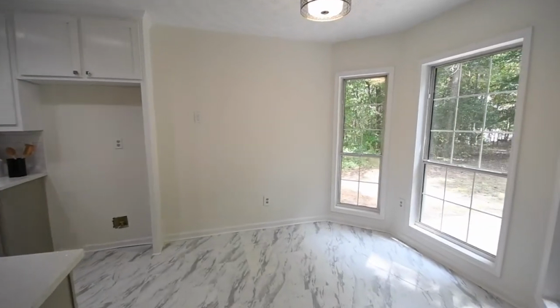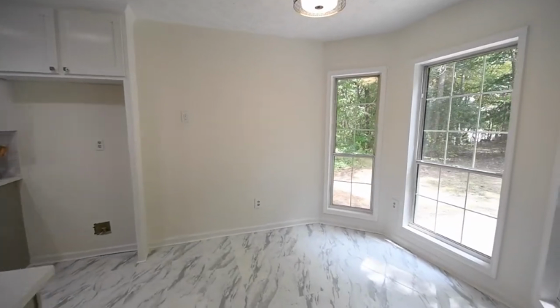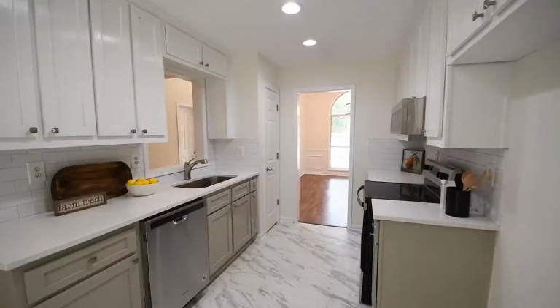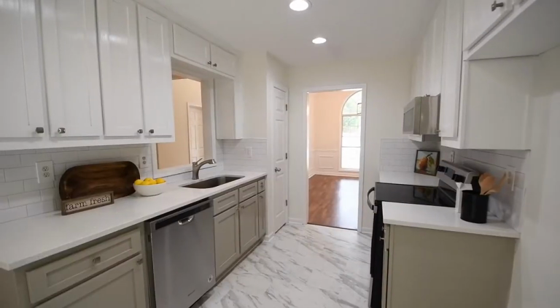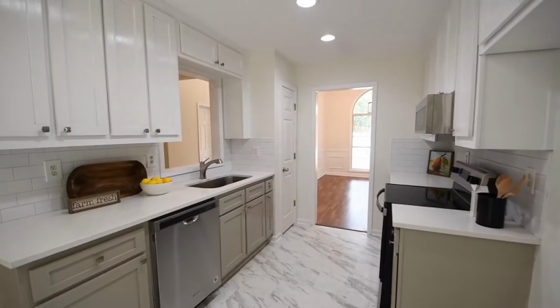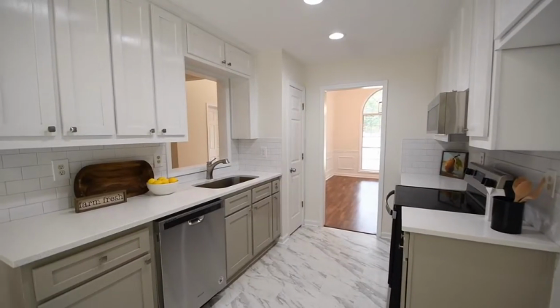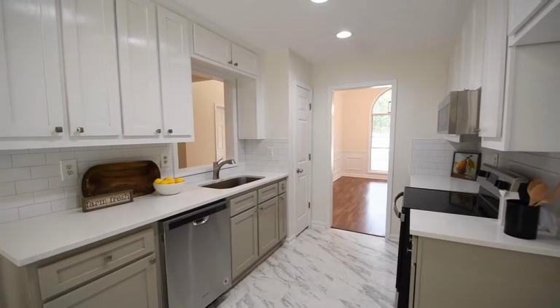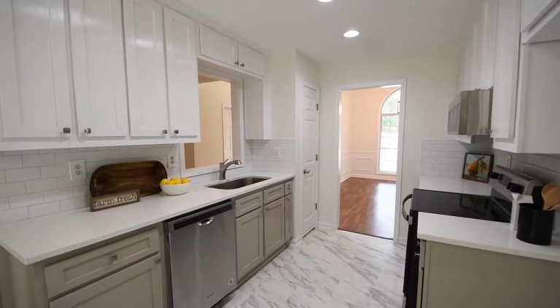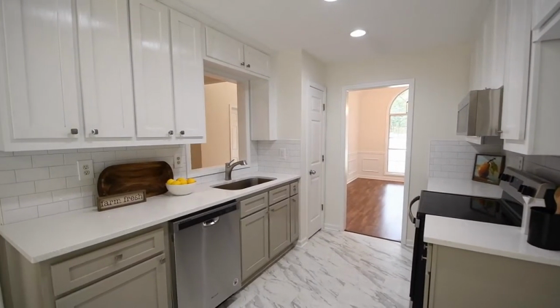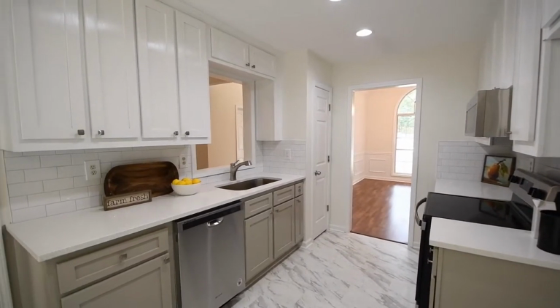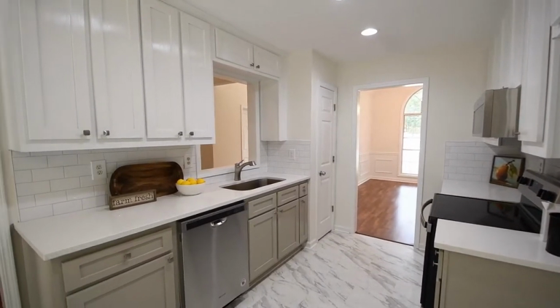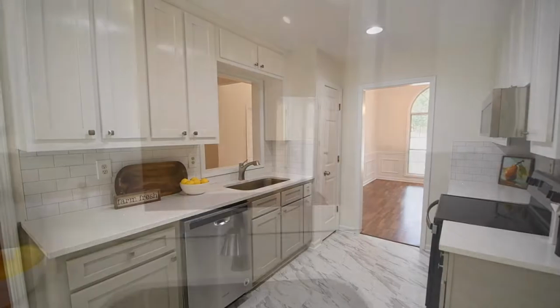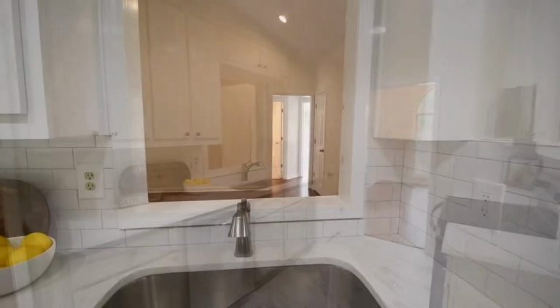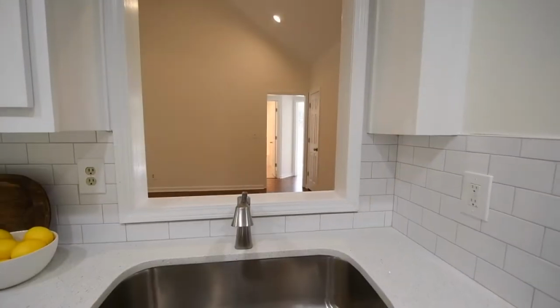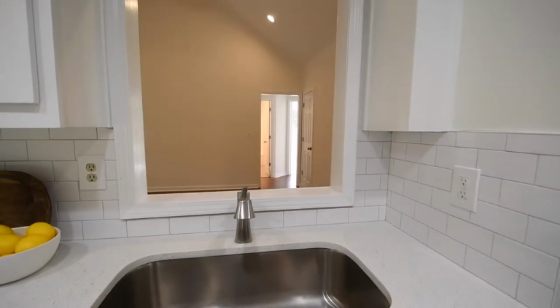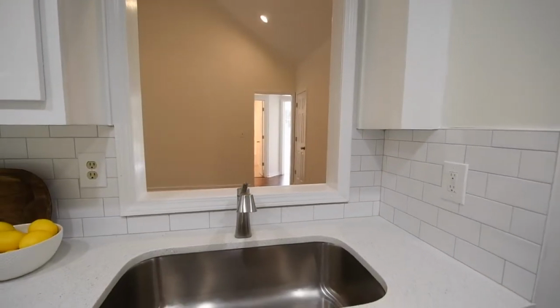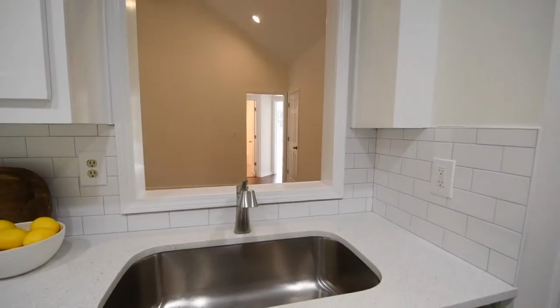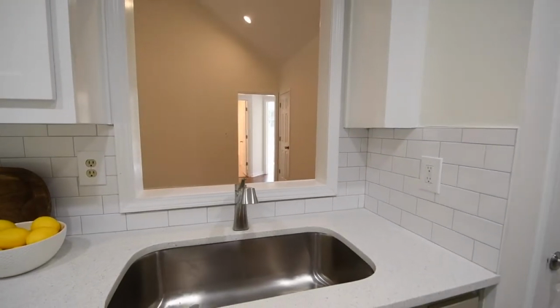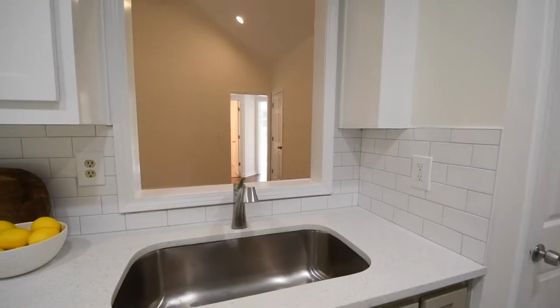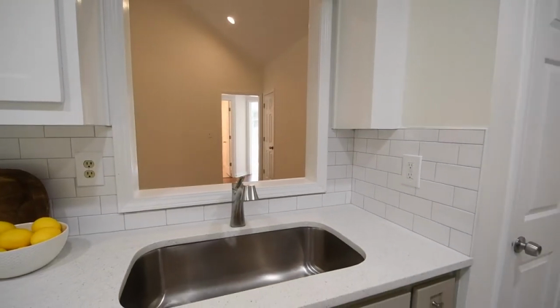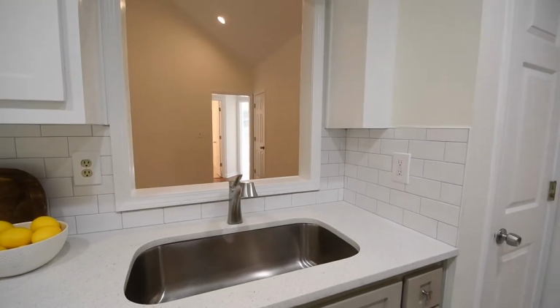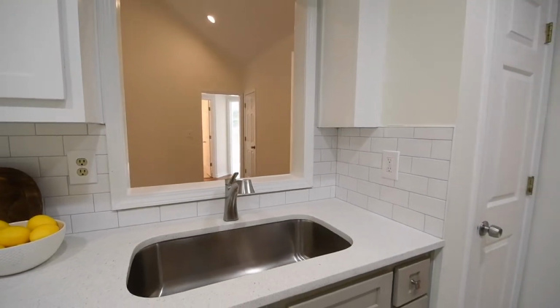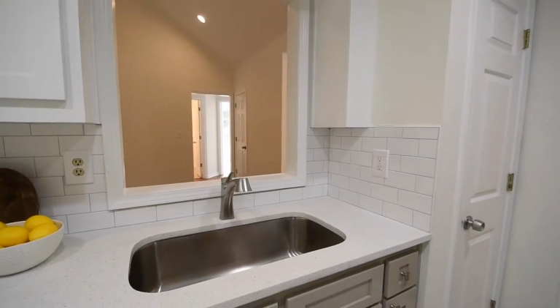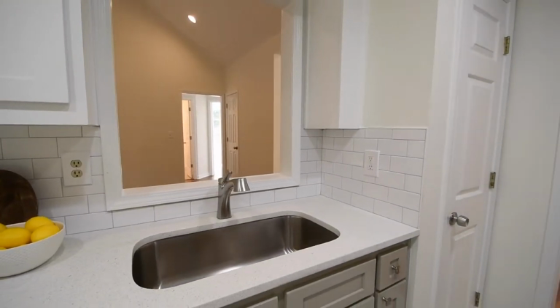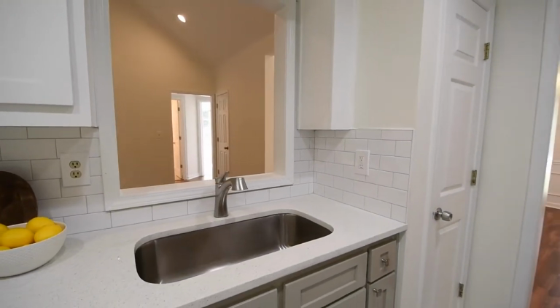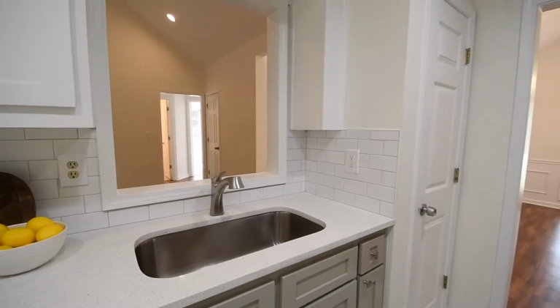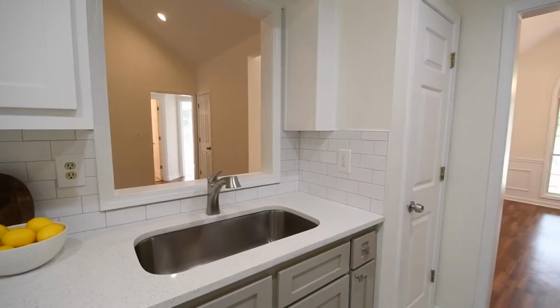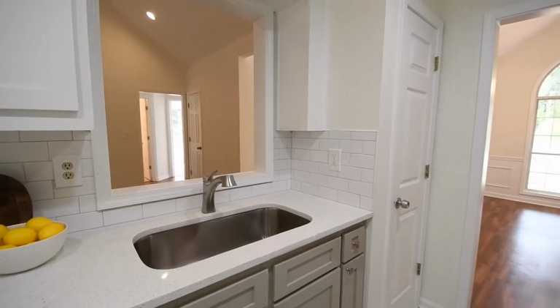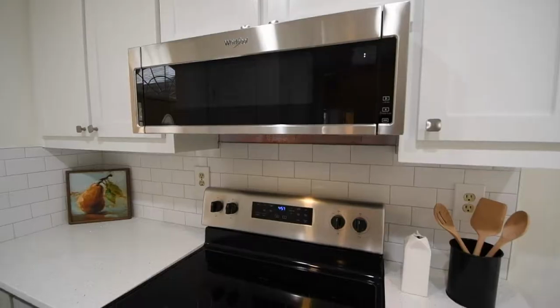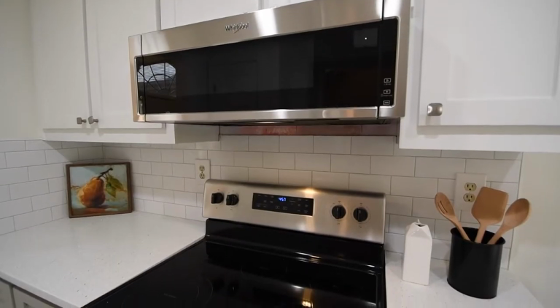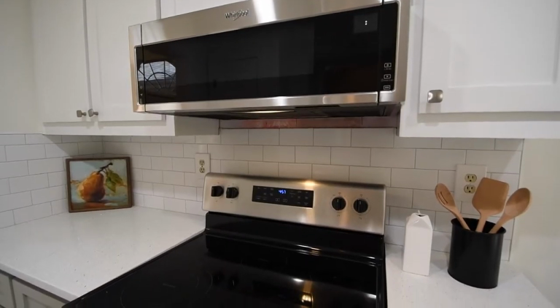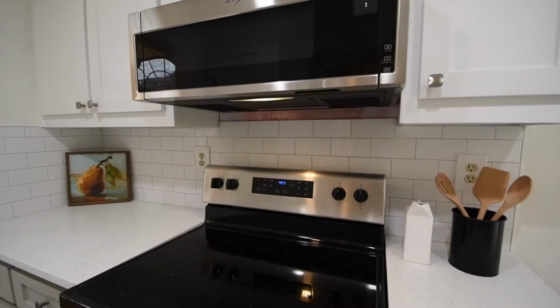You will fall in love with the renovated kitchen. It has new quartz countertops, a subway tile backsplash, and all new appliances.